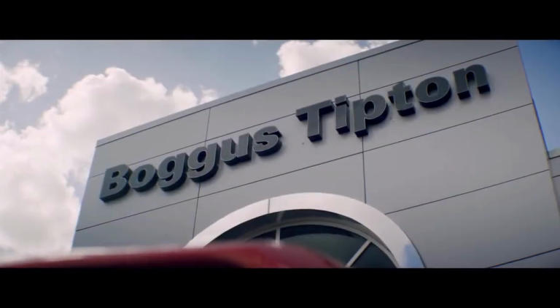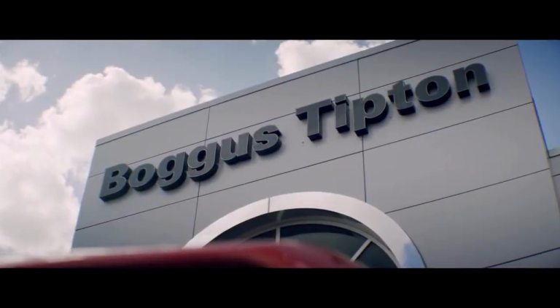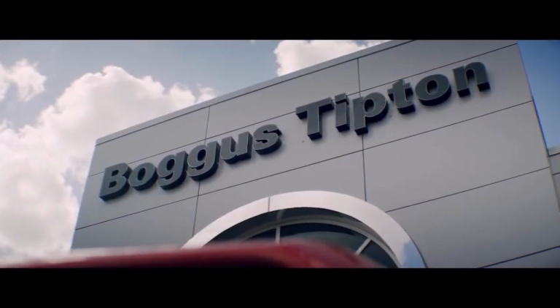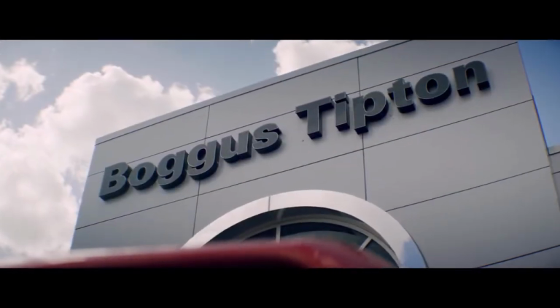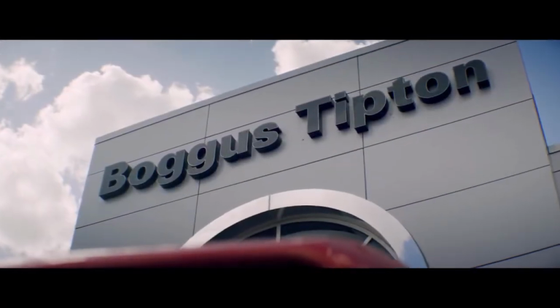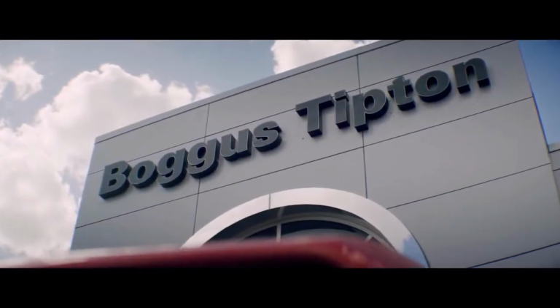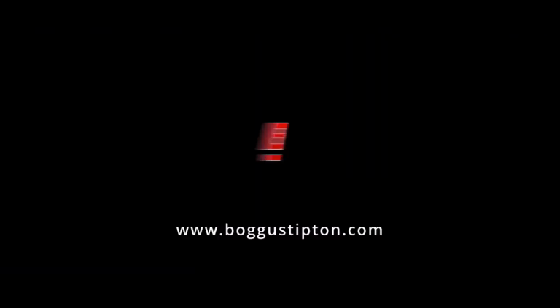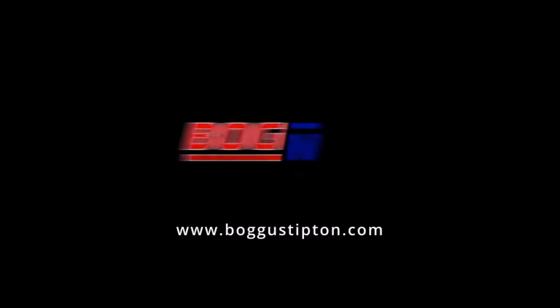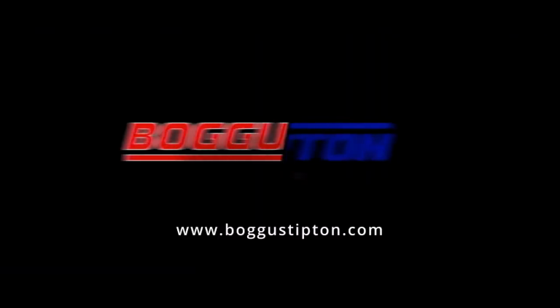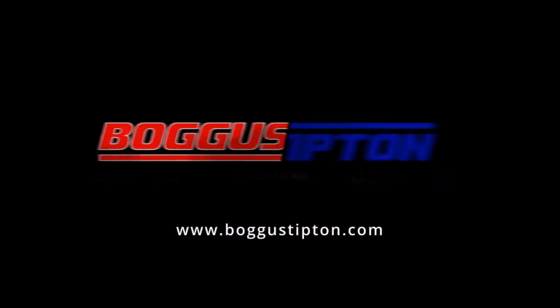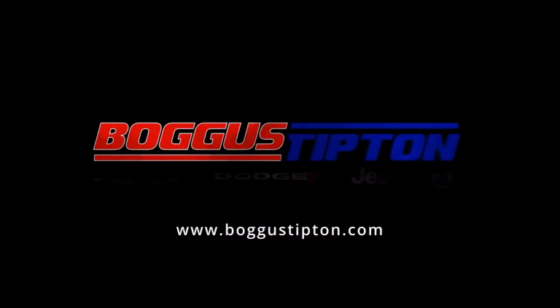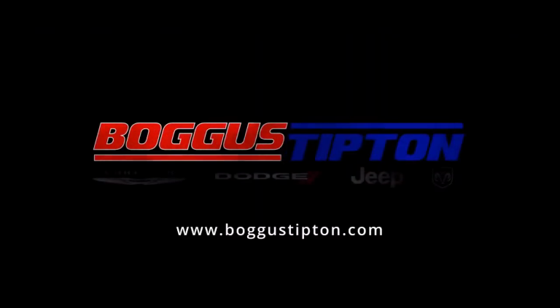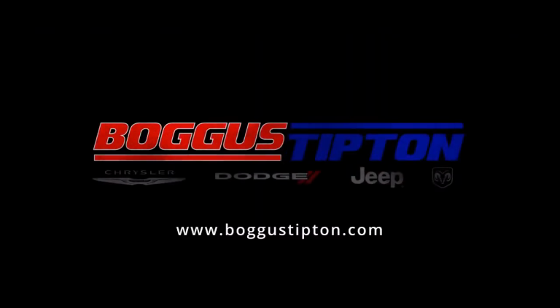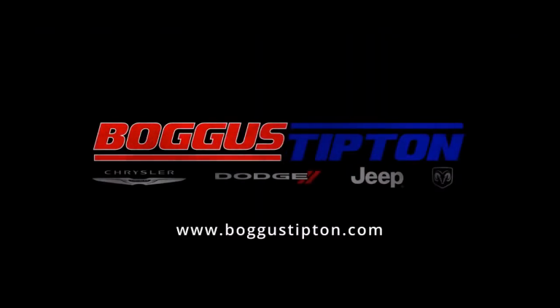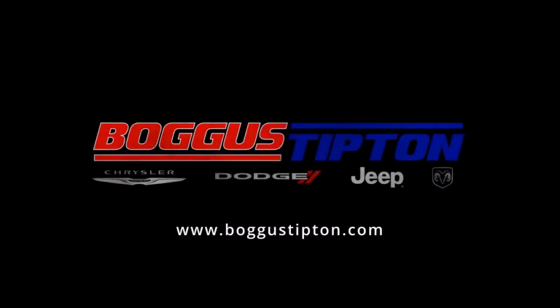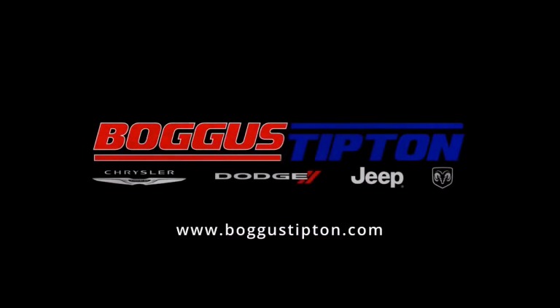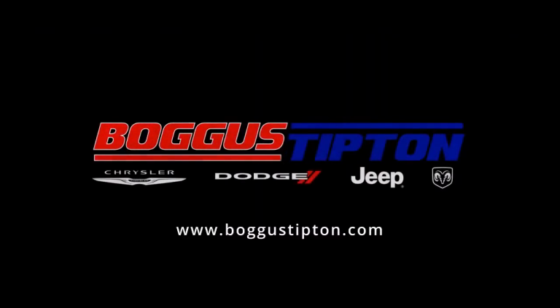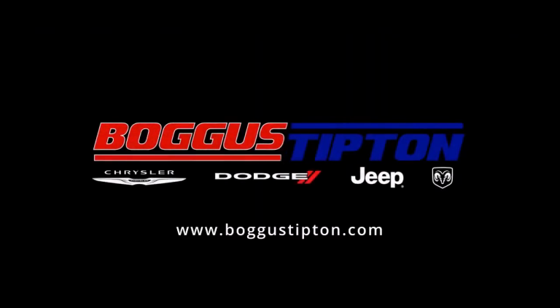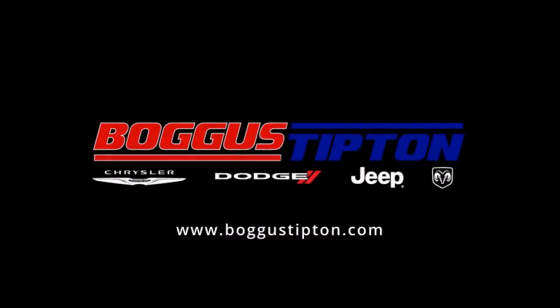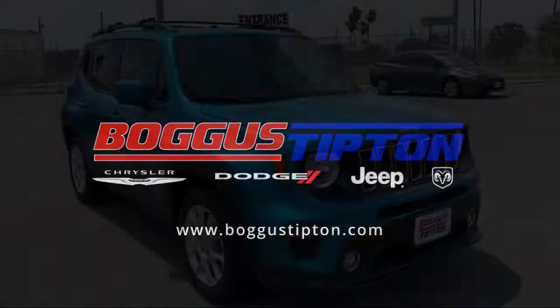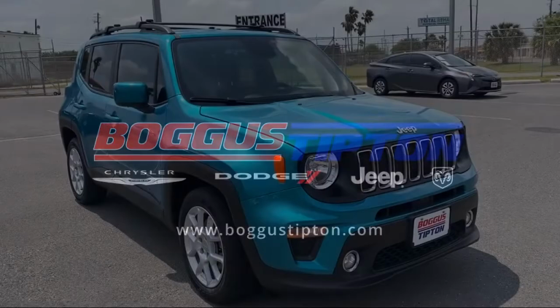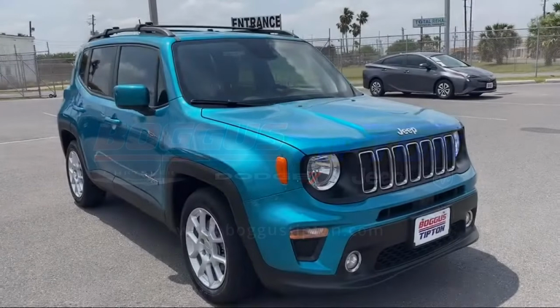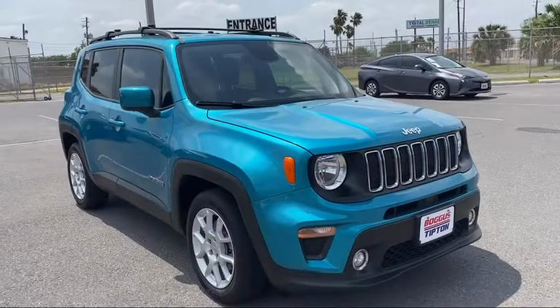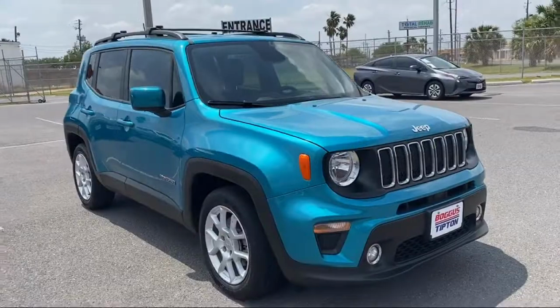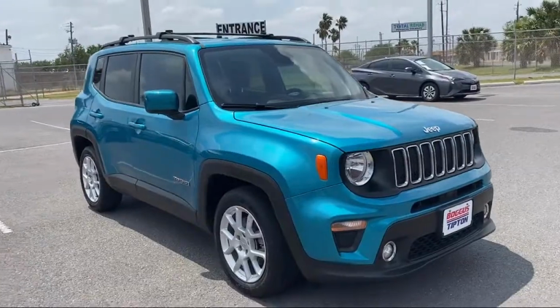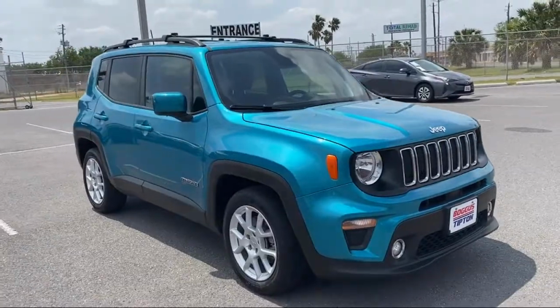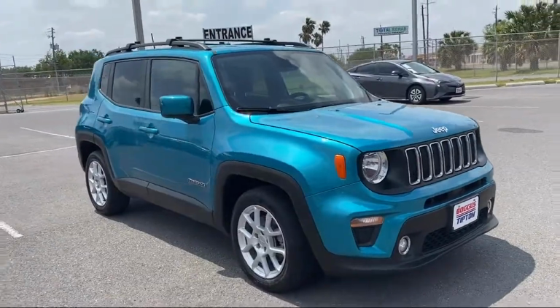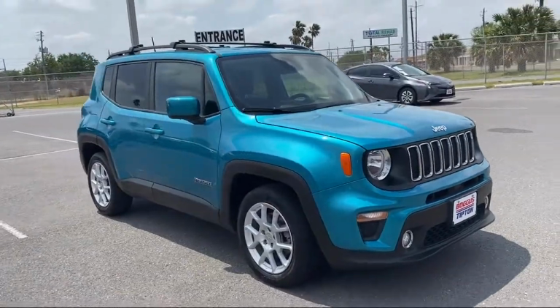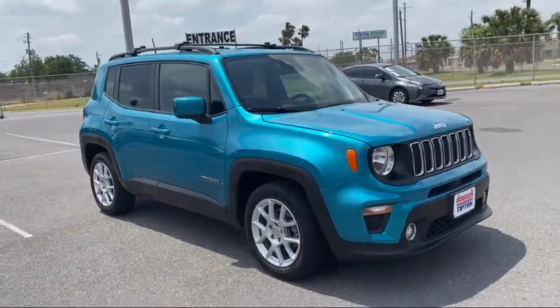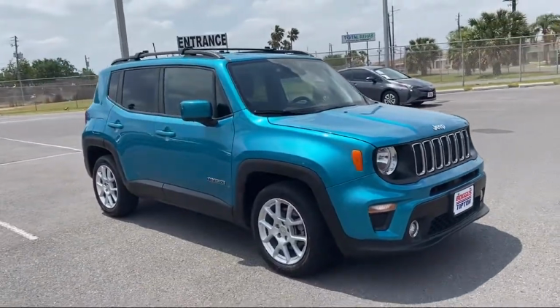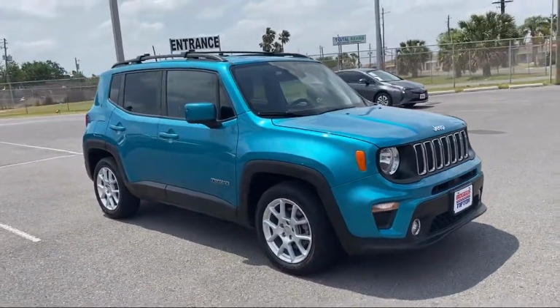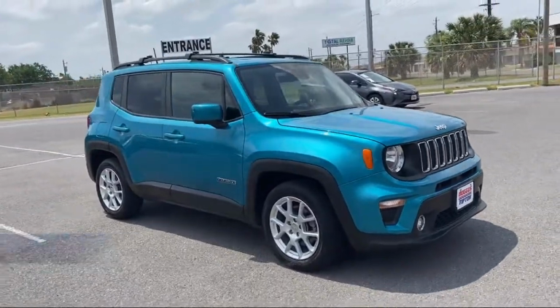Welcome to Bogus Tipton Chrysler Dodge Jeep Ram, and here's a look at another one of our great vehicles from our inventory.